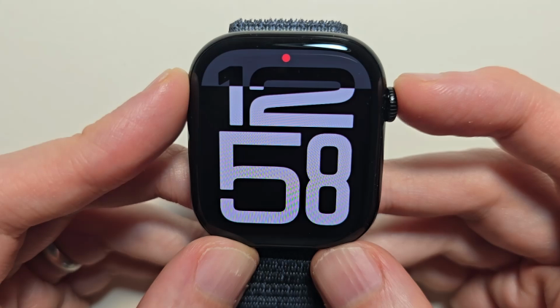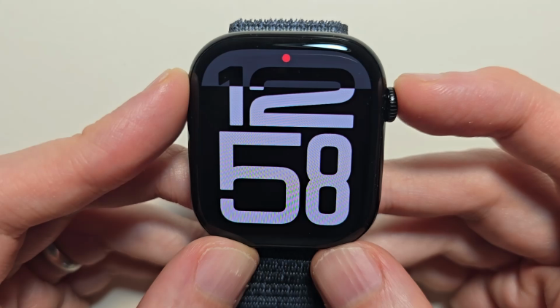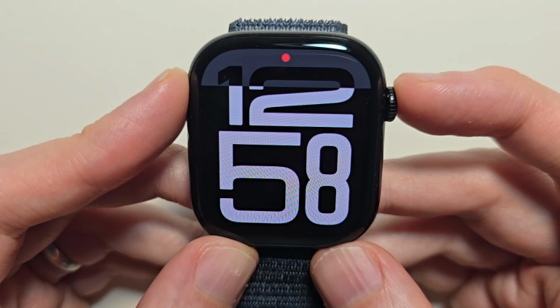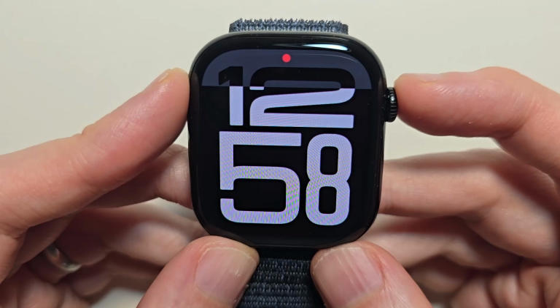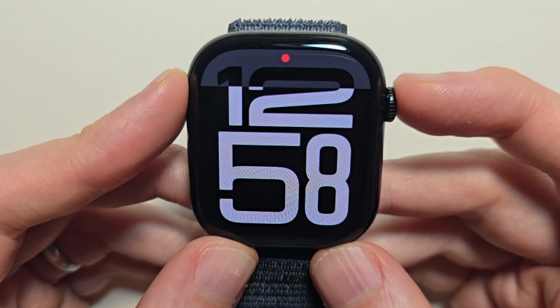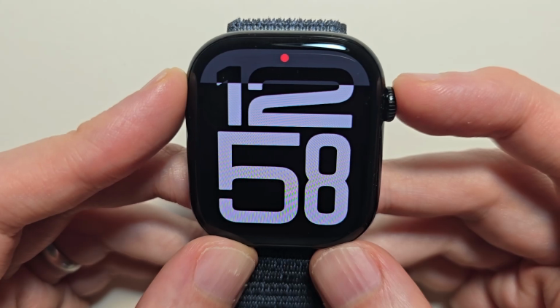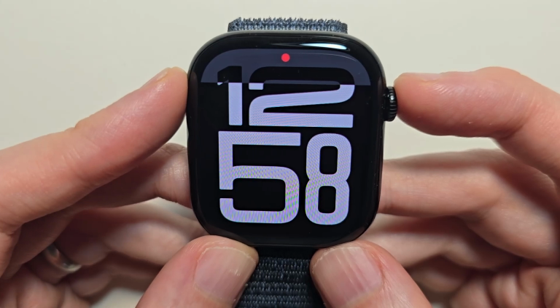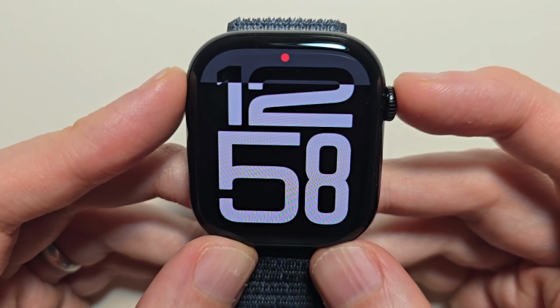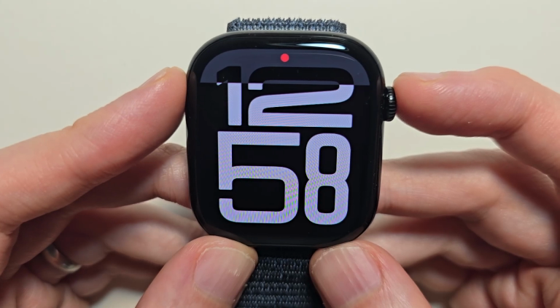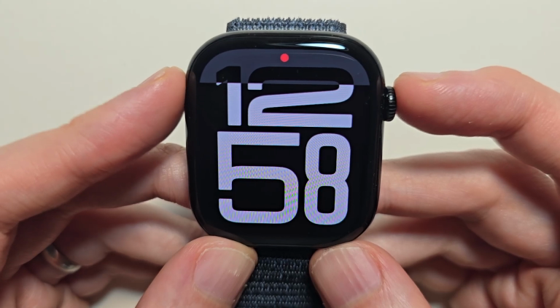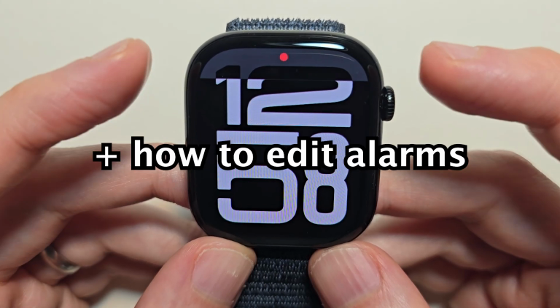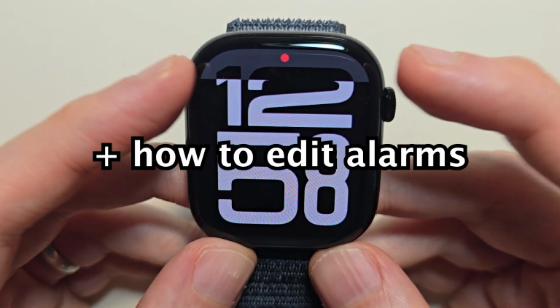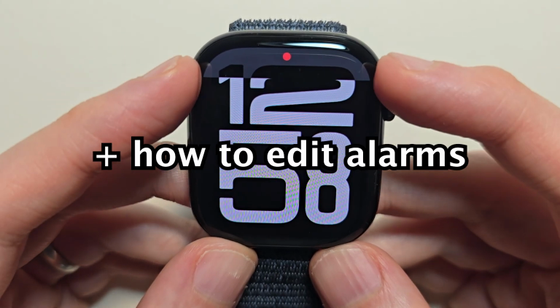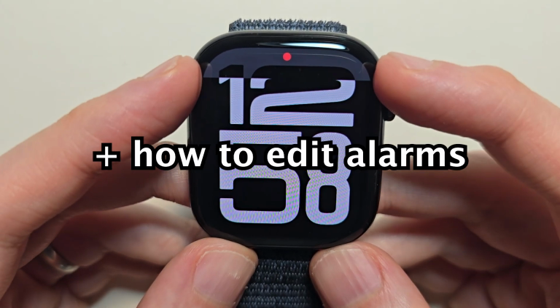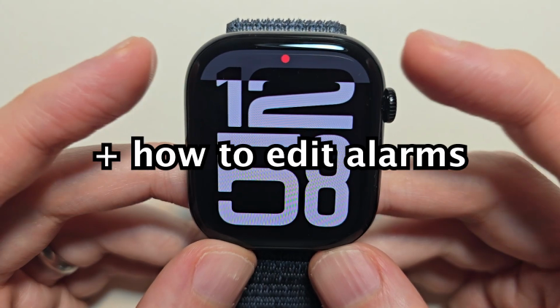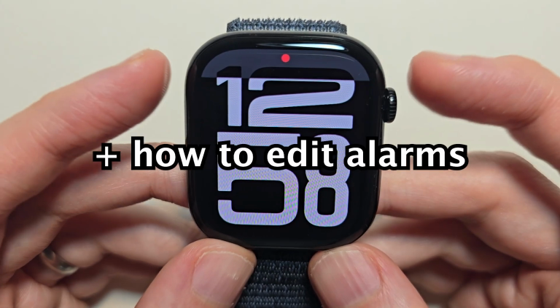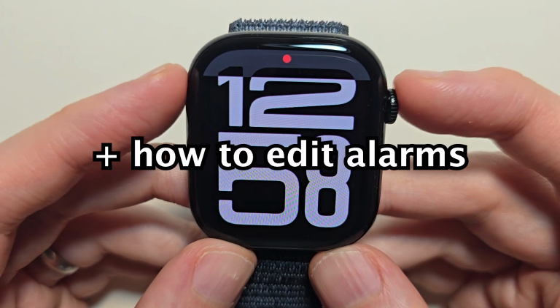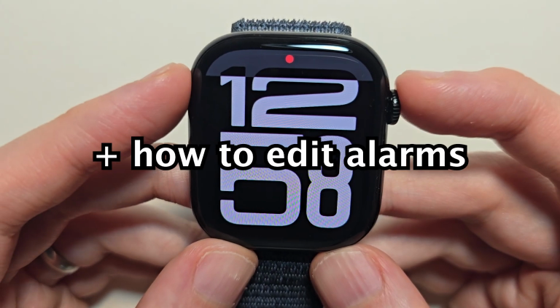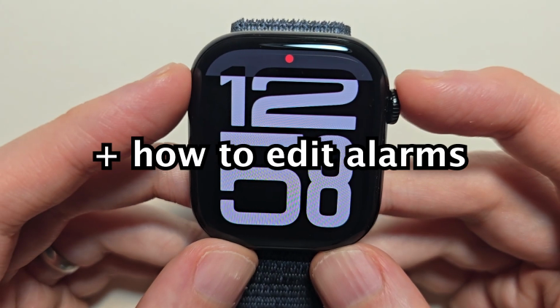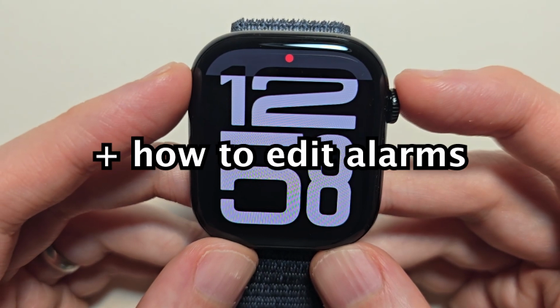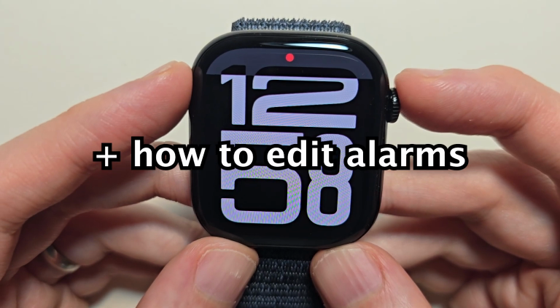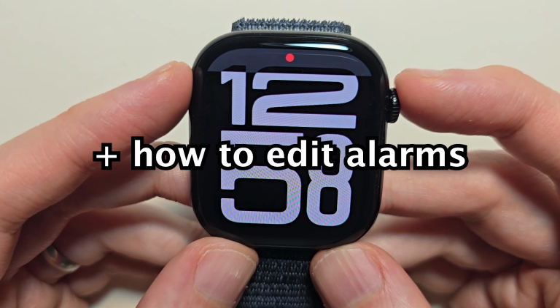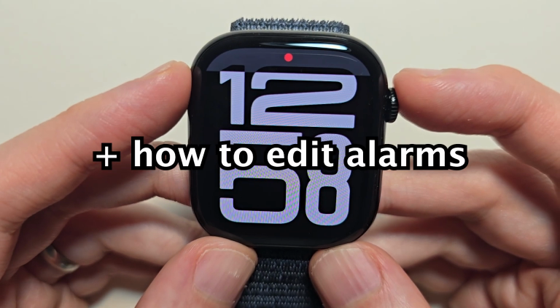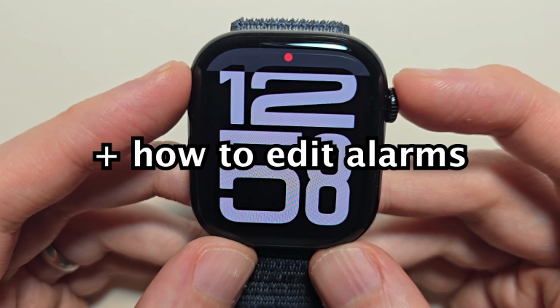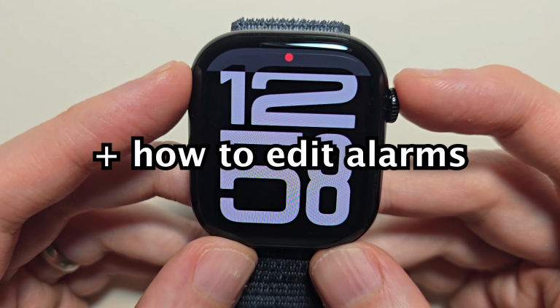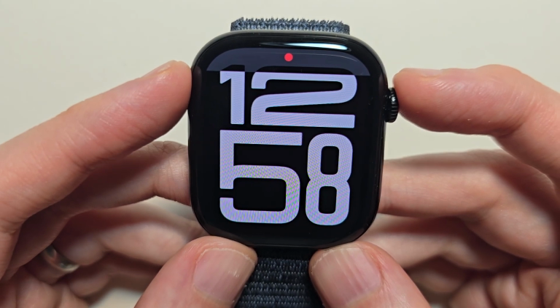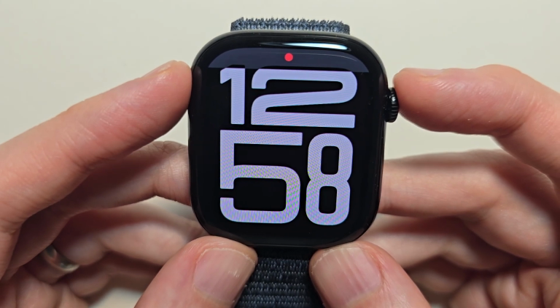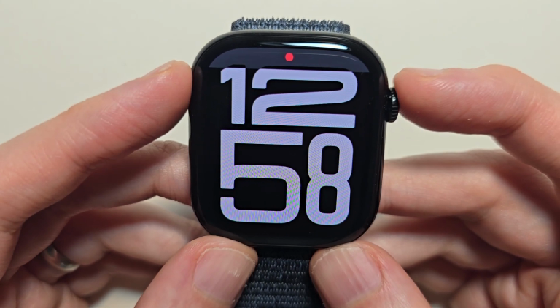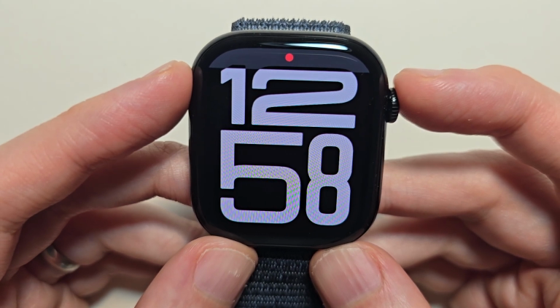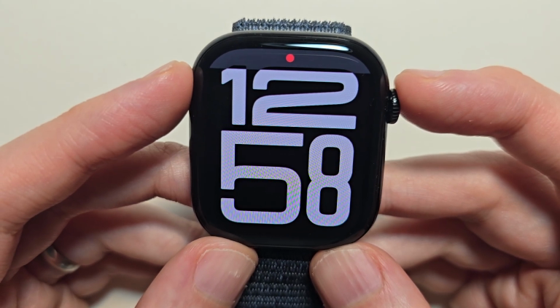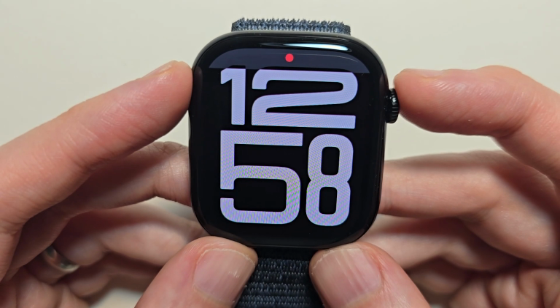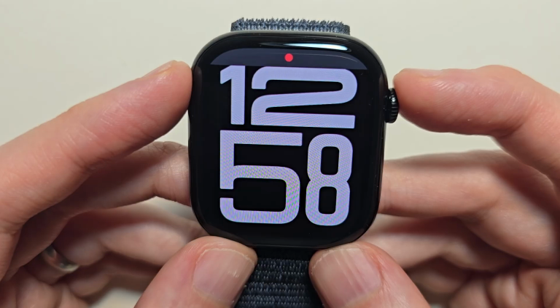Hey guys, so I'm going to show you a couple ways to set an alarm on your Apple Watch. This is pretty simple.